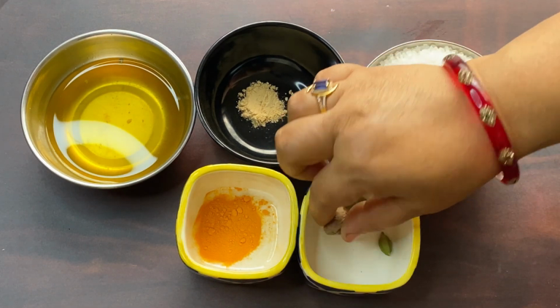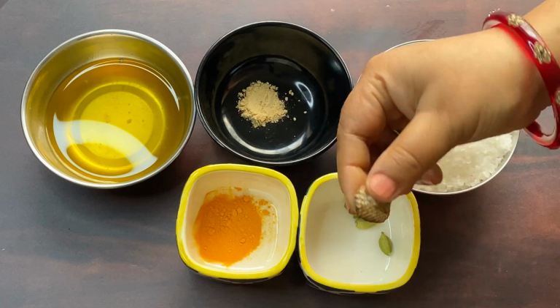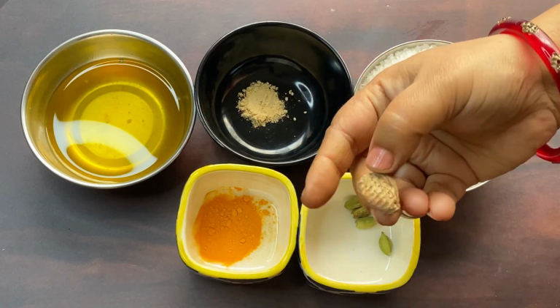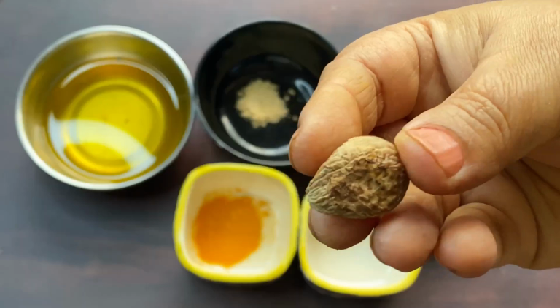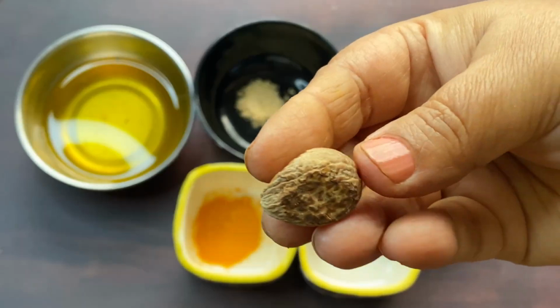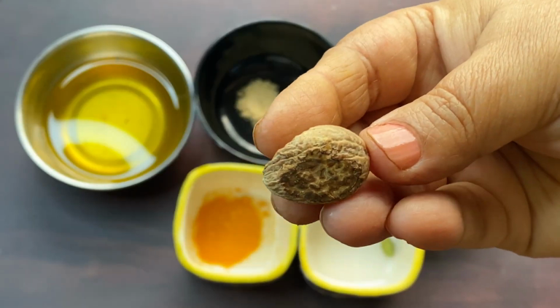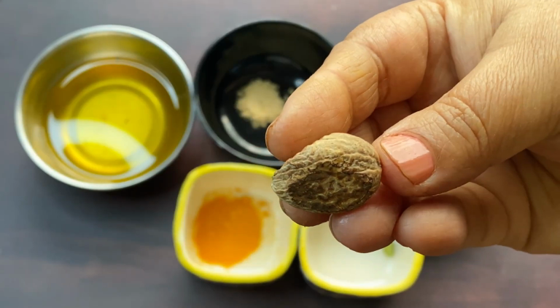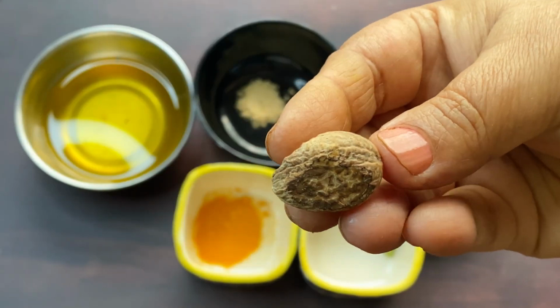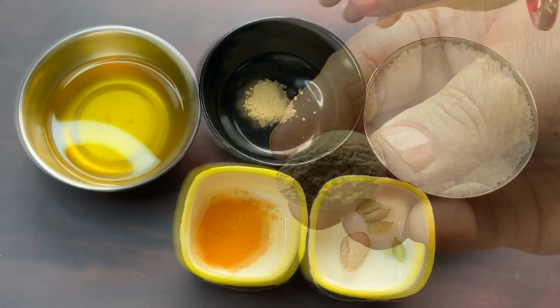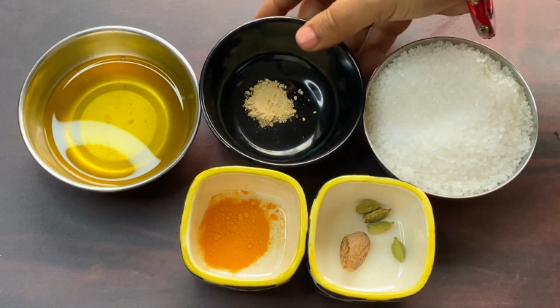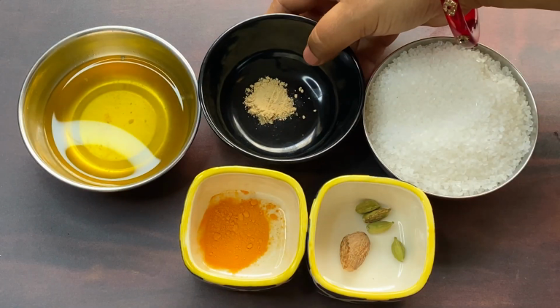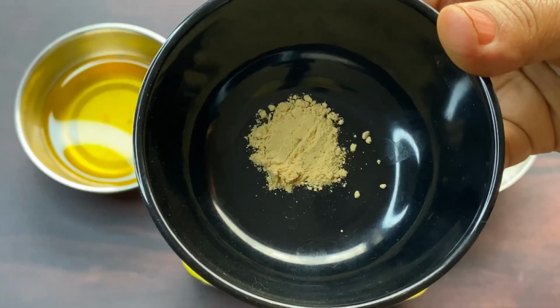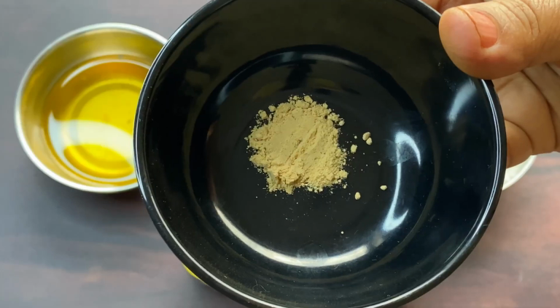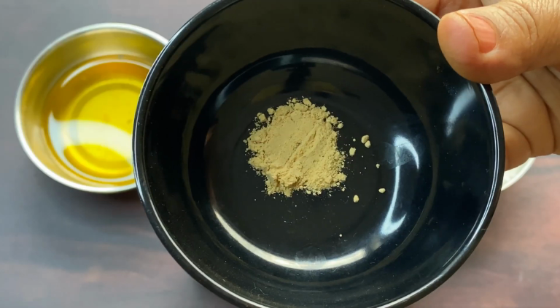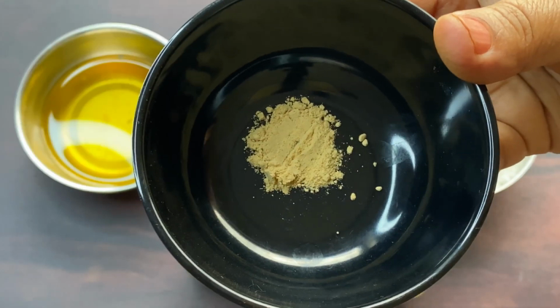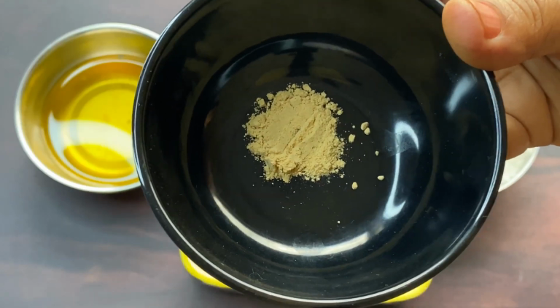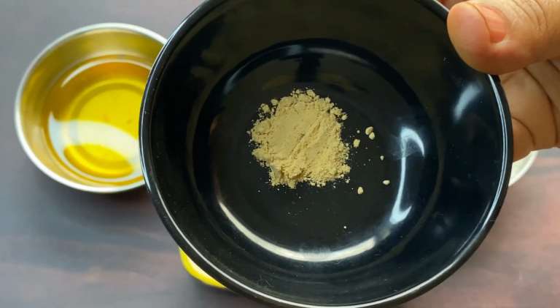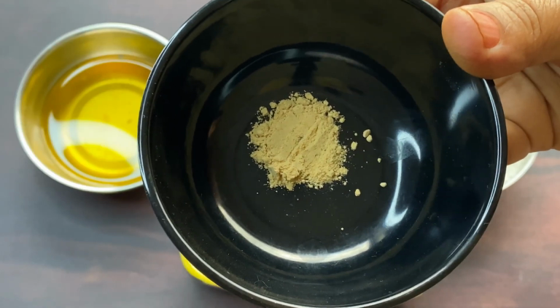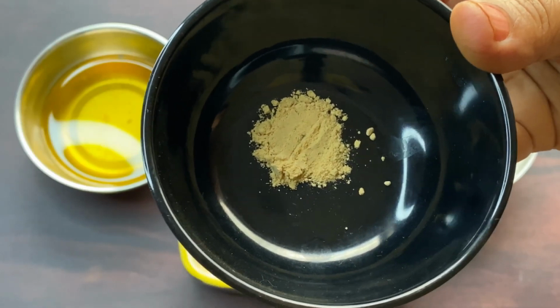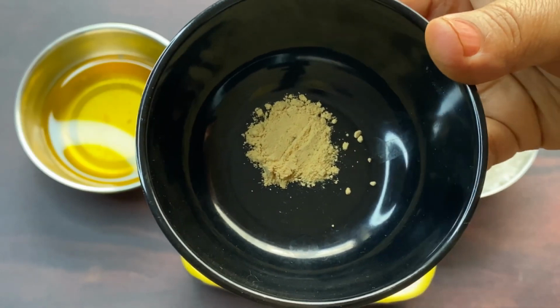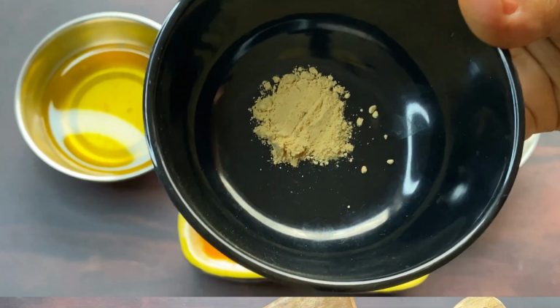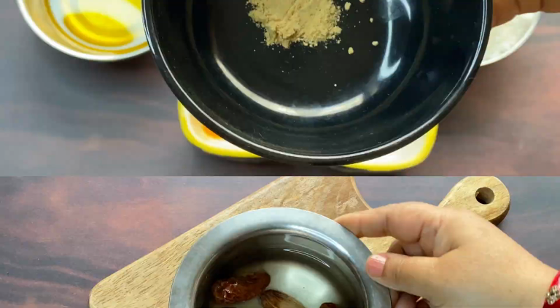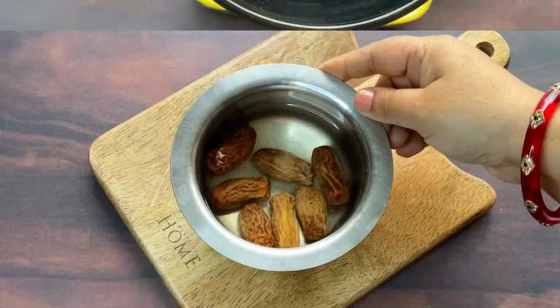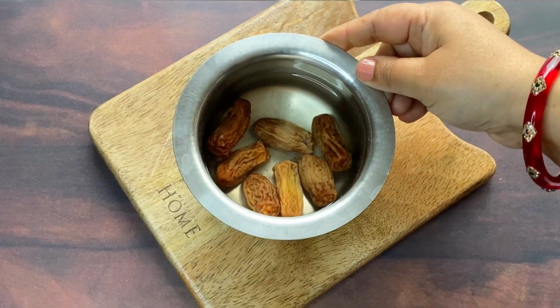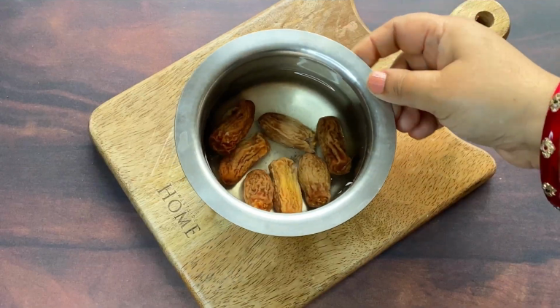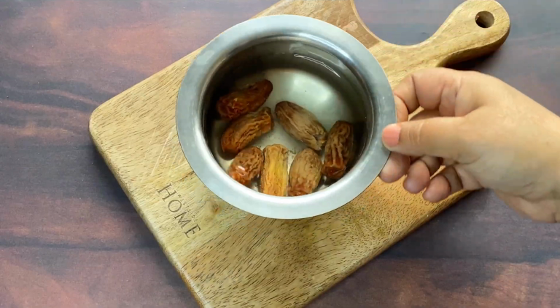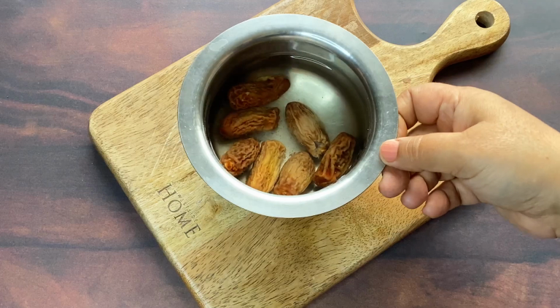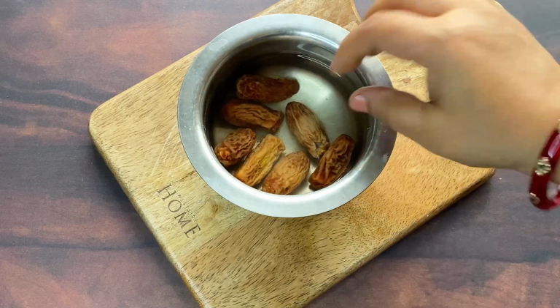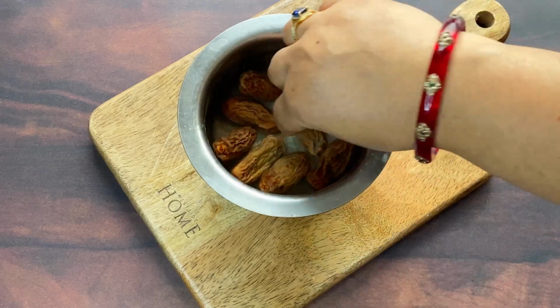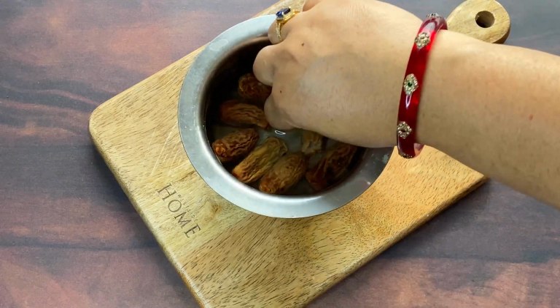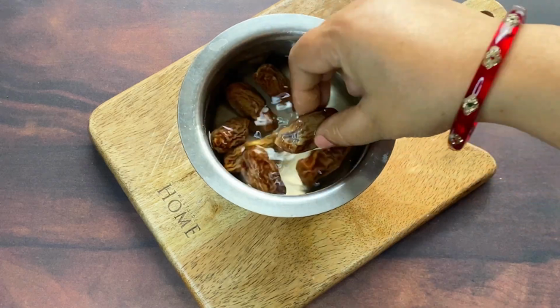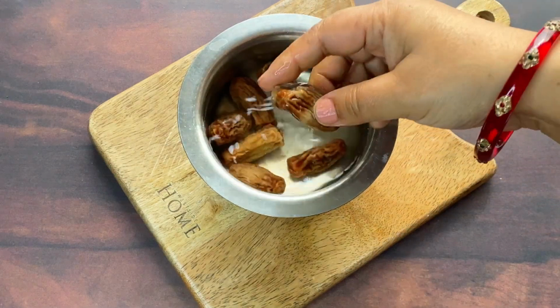Saffron and sund powder are optional. If you want, you can use them, but when it is cold, they make the recipe very warming and good.